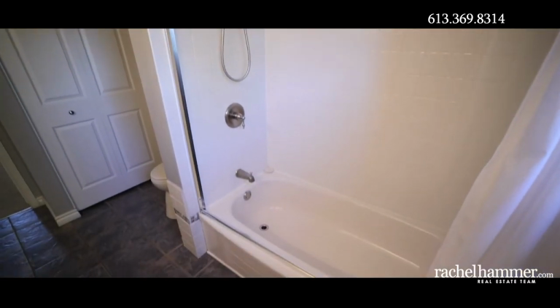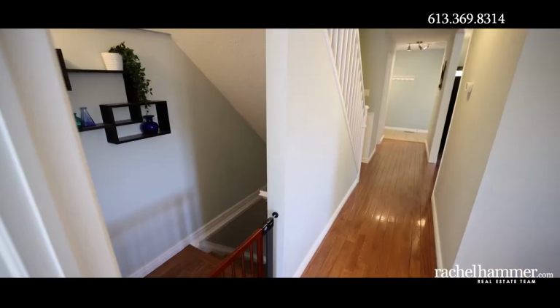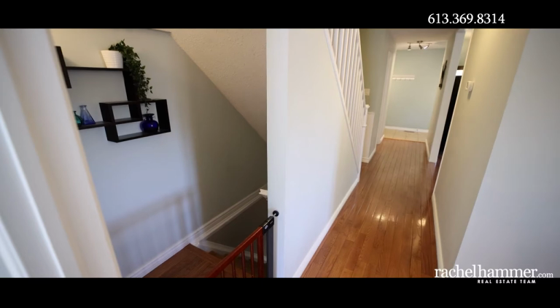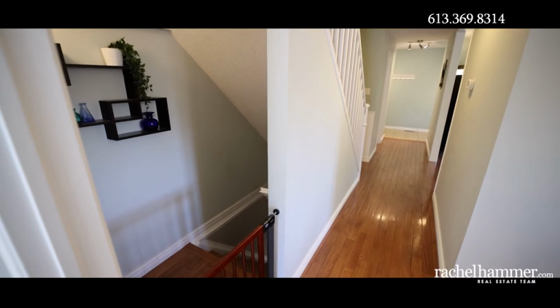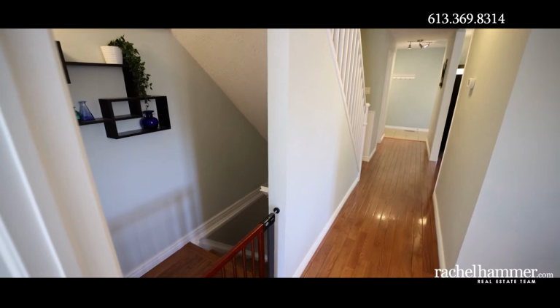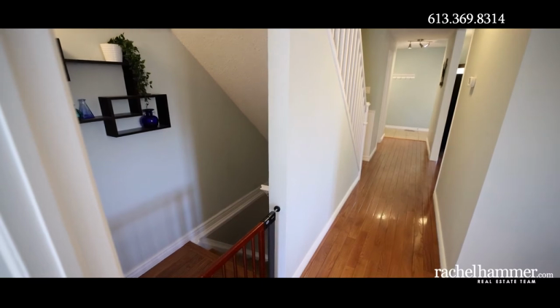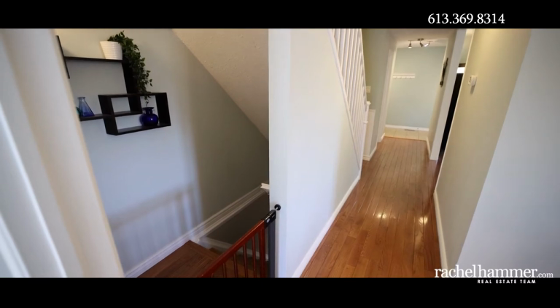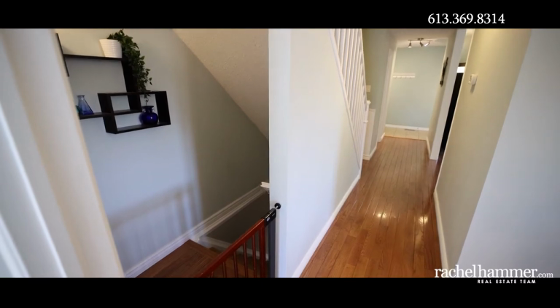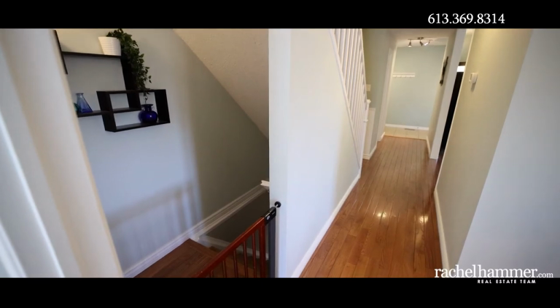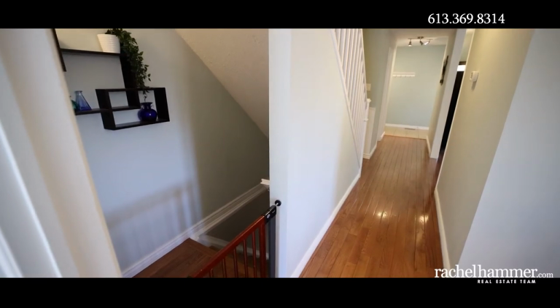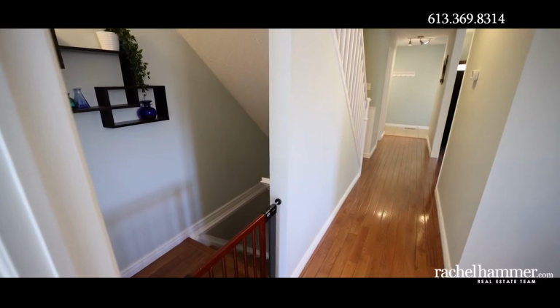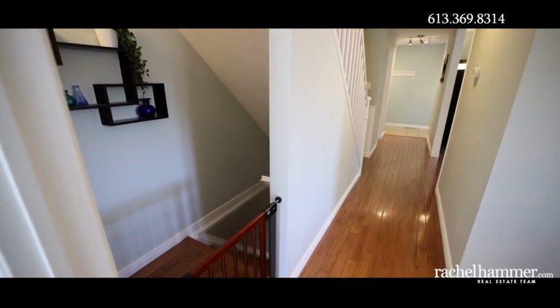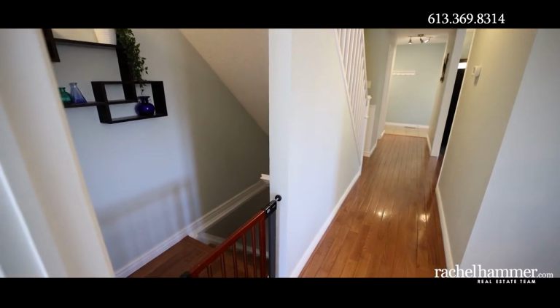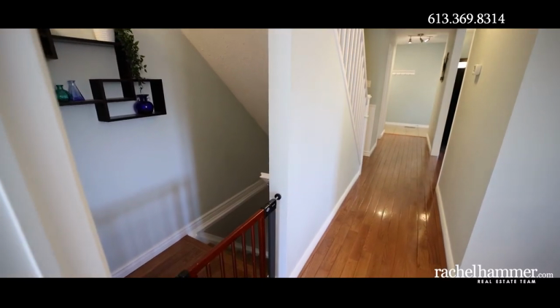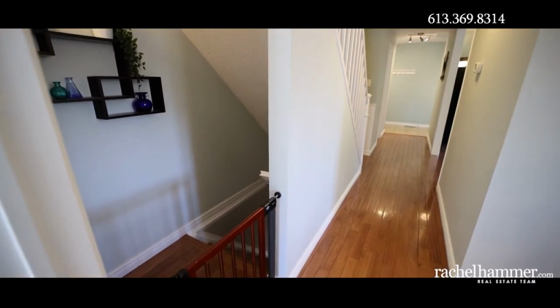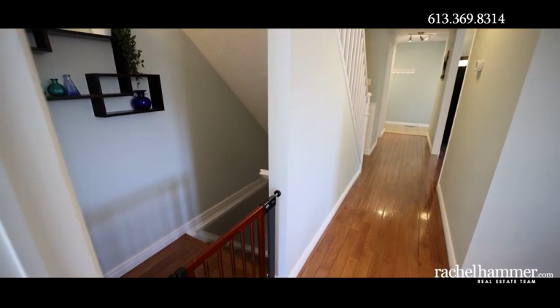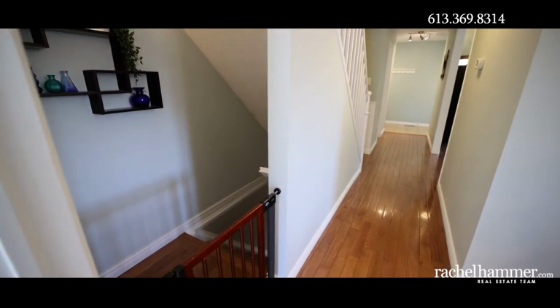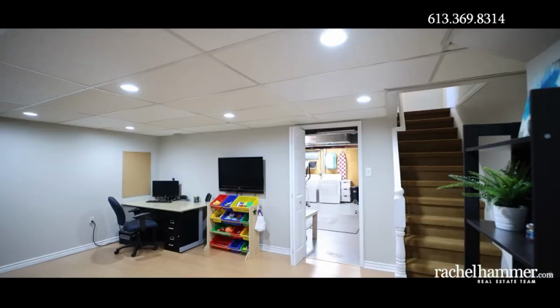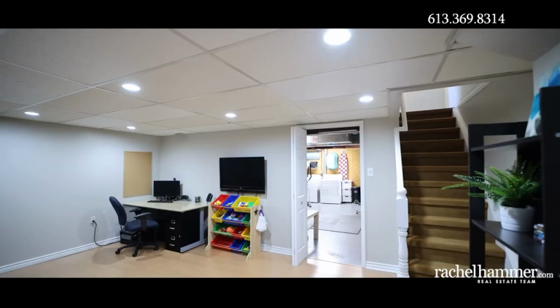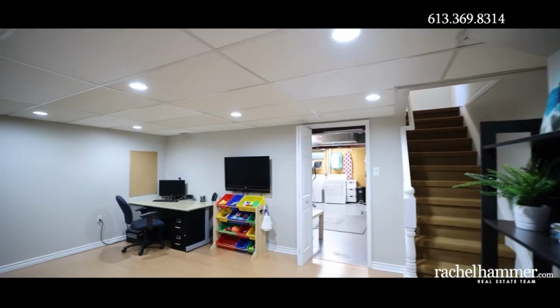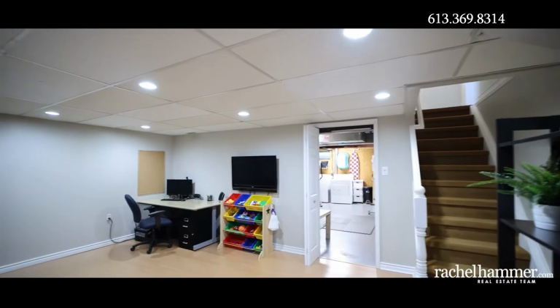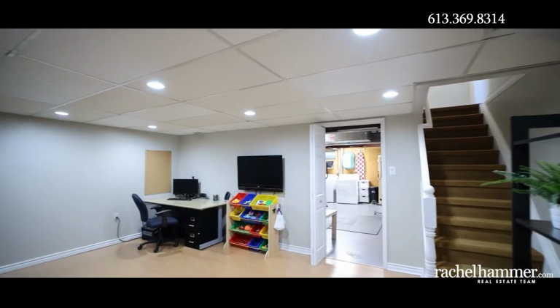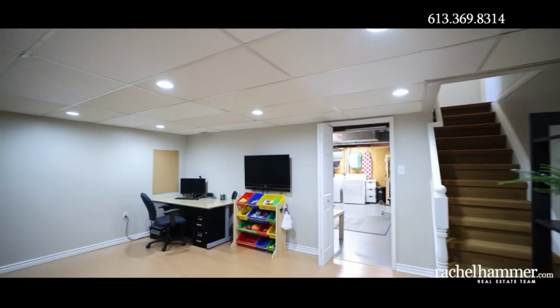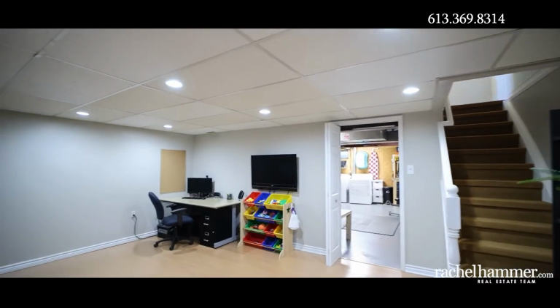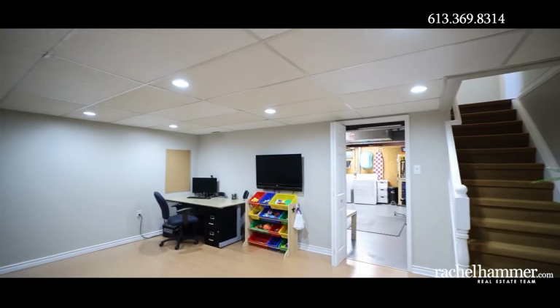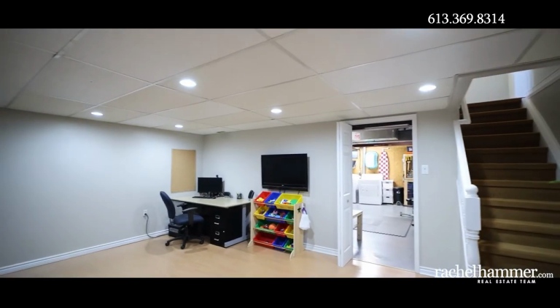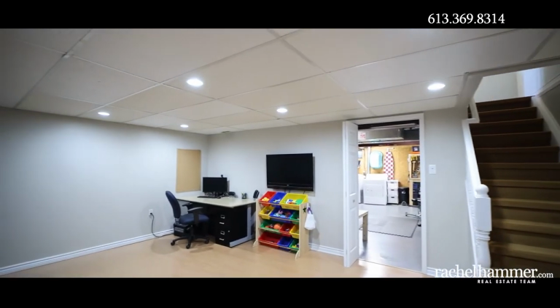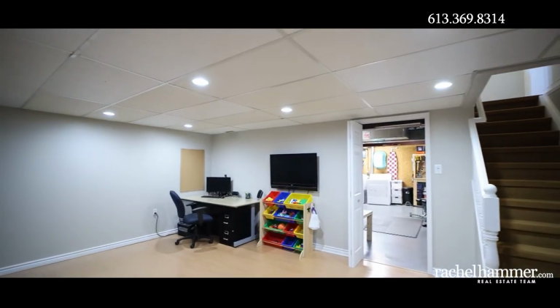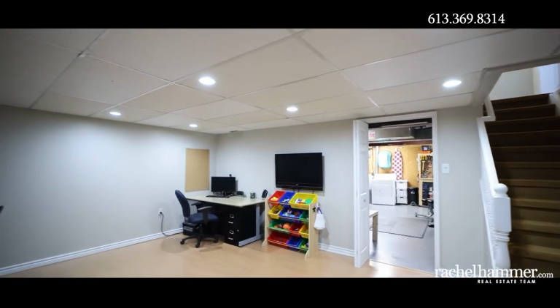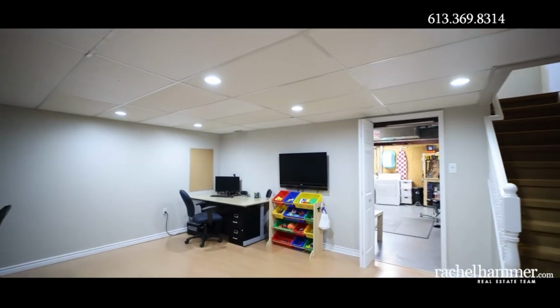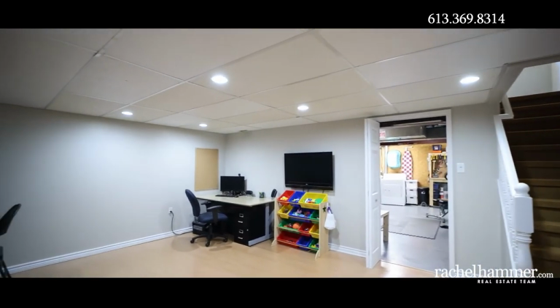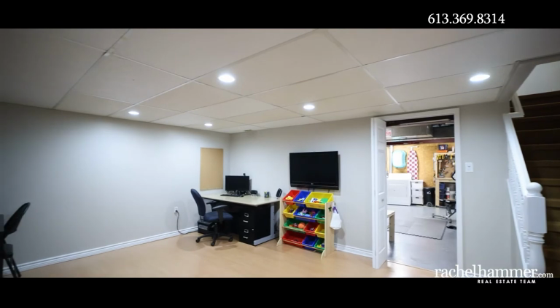The finished basement with laminate flooring offers a great-sized recreation room and room for a home office space, as well as a large storage area.